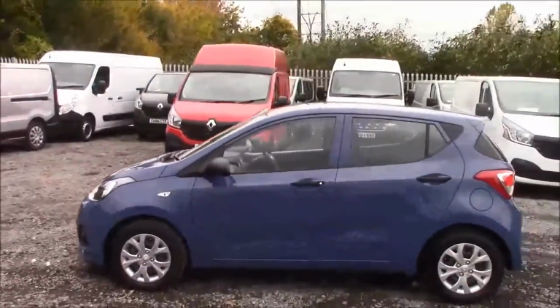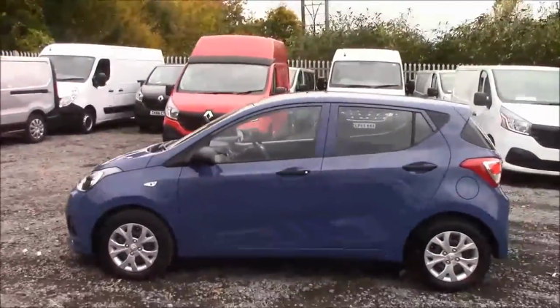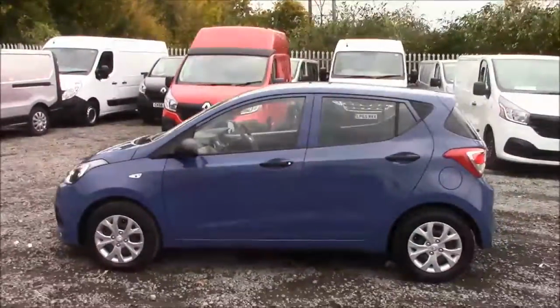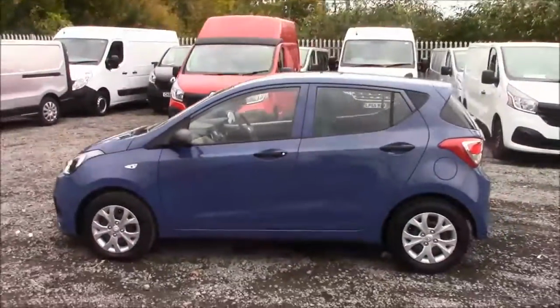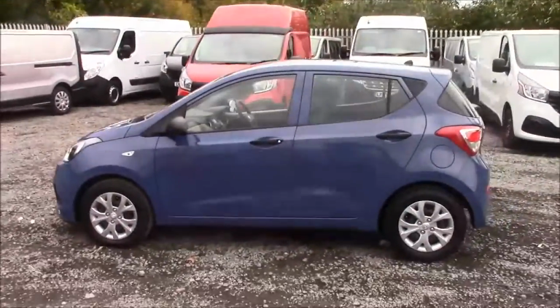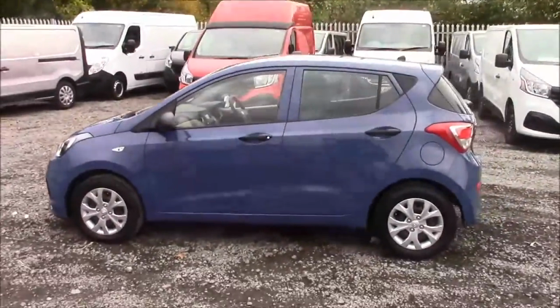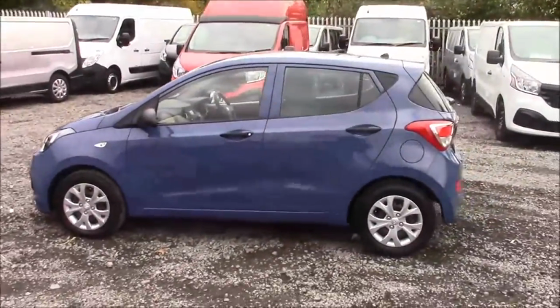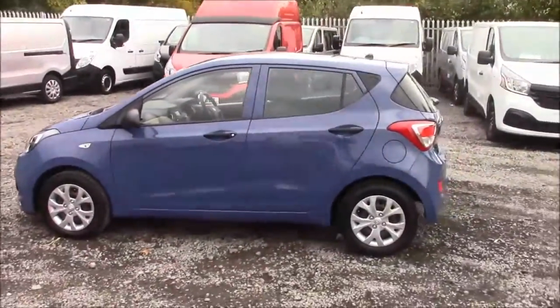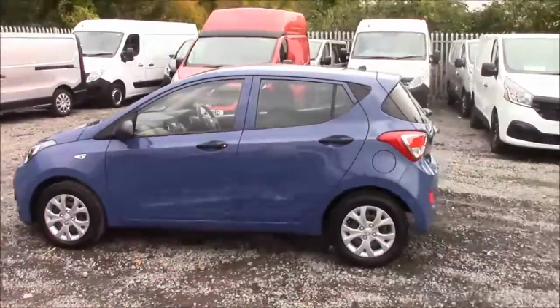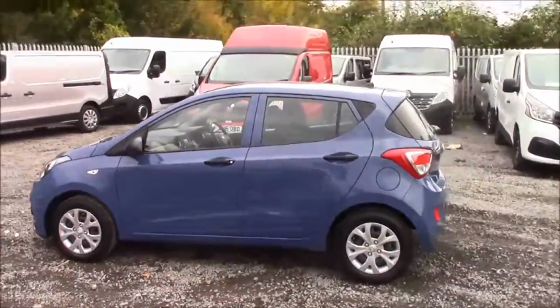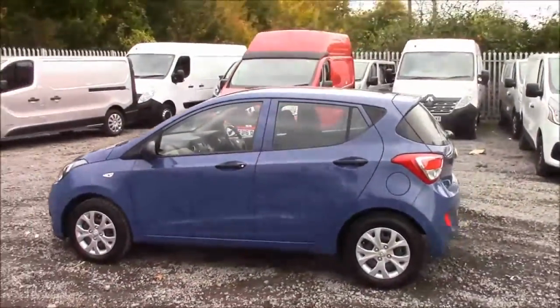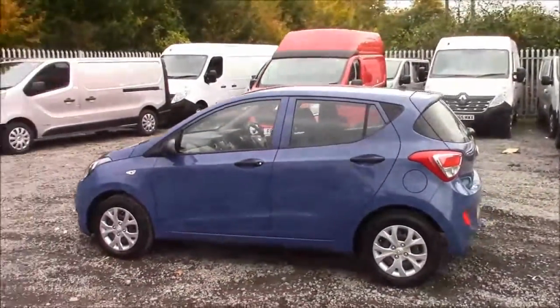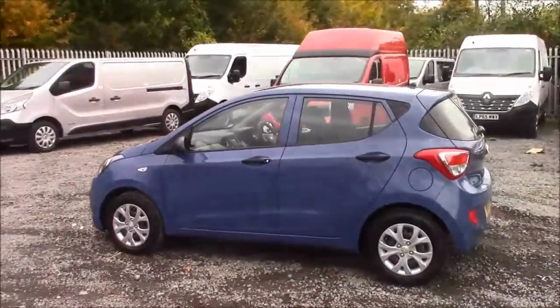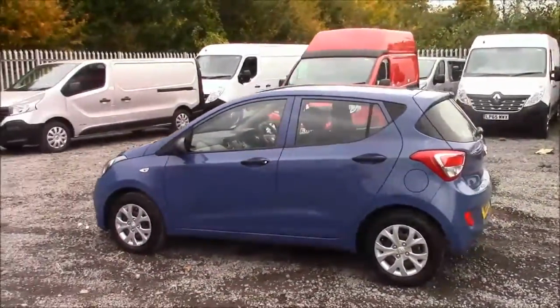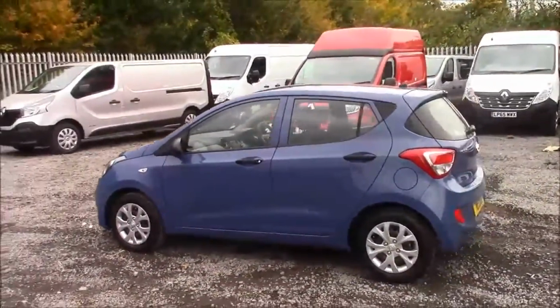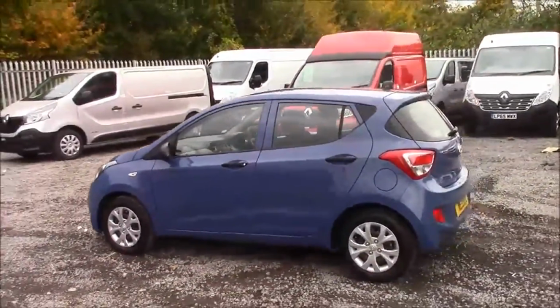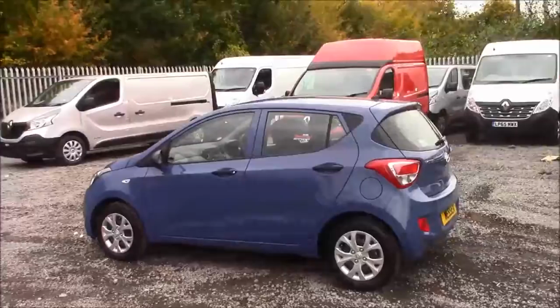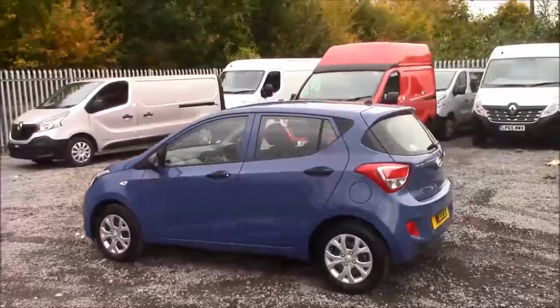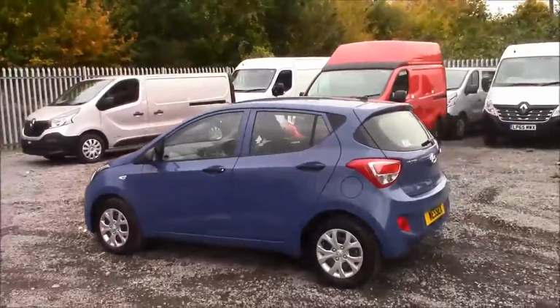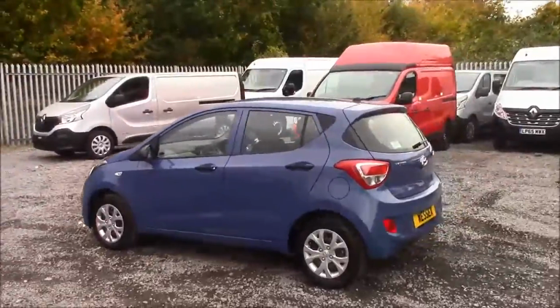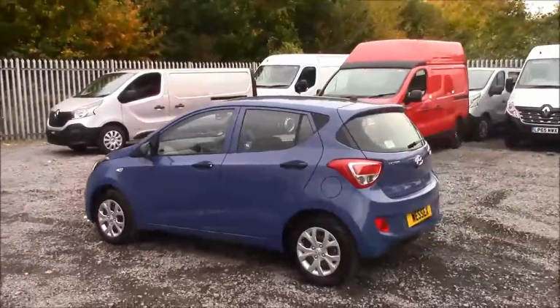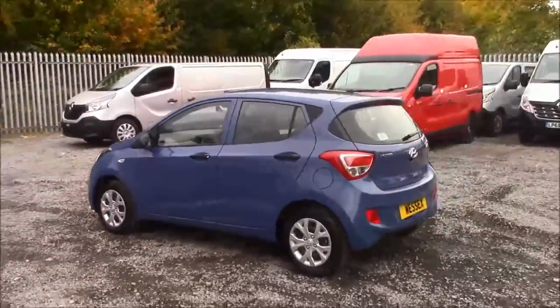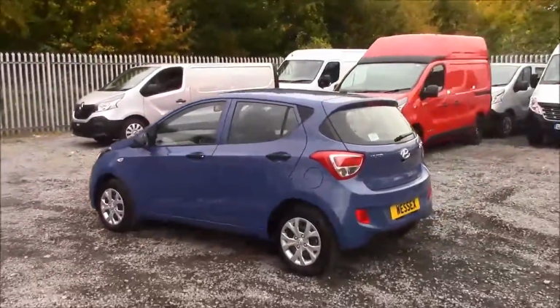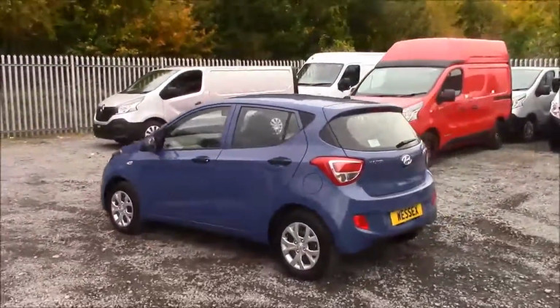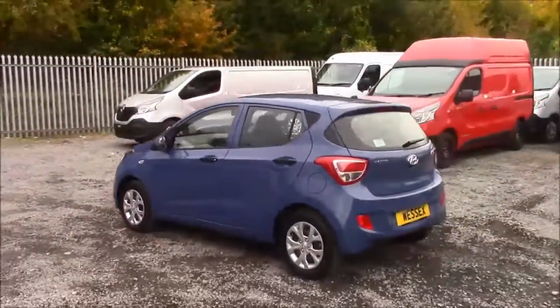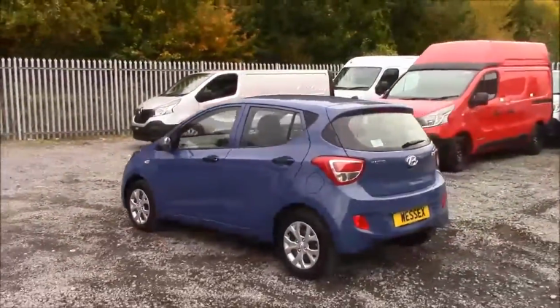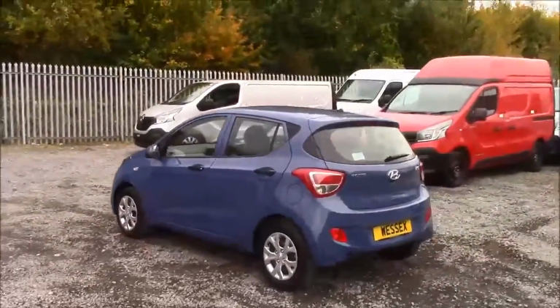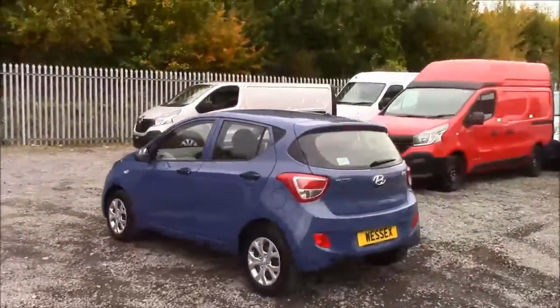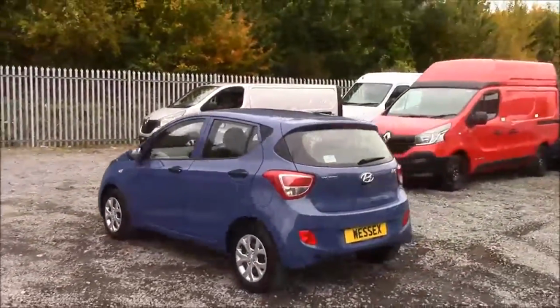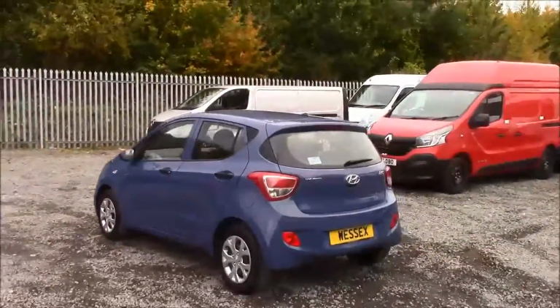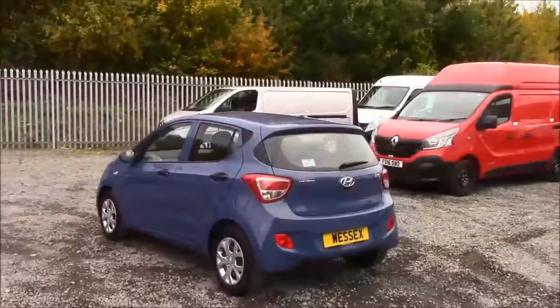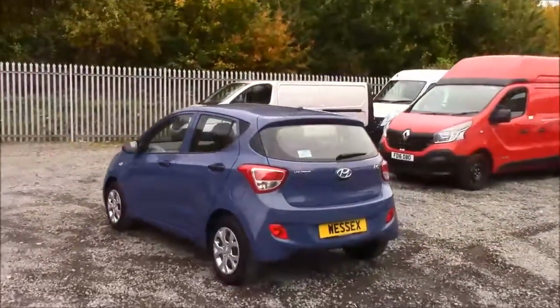As you walk around the vehicle, you'll see this car comes in the same colour body bumpers. We have plastic alloy wheel covers and also a heated rear windshield.